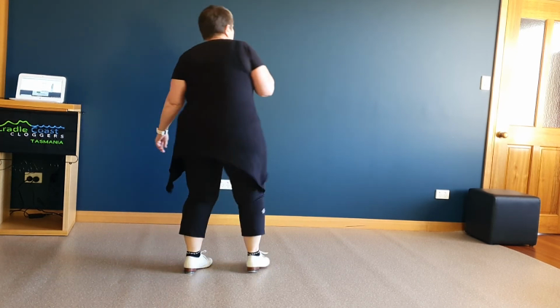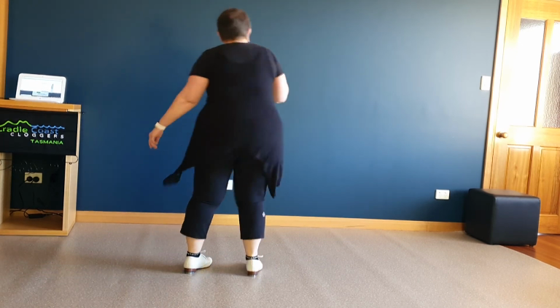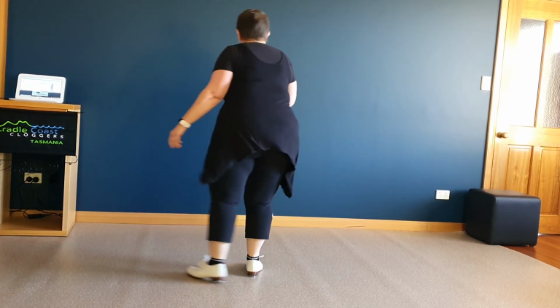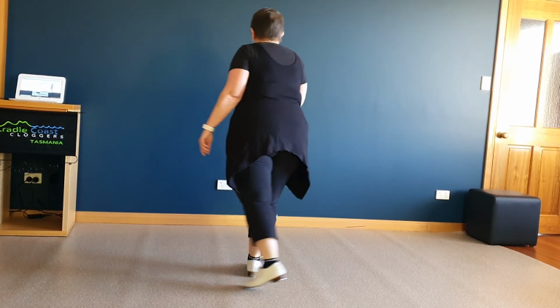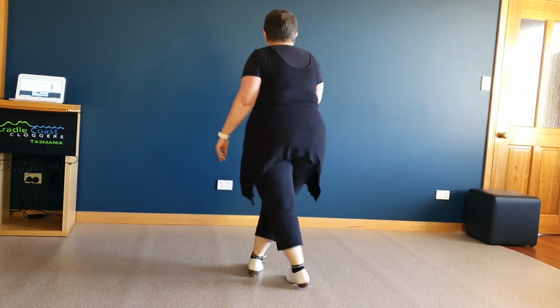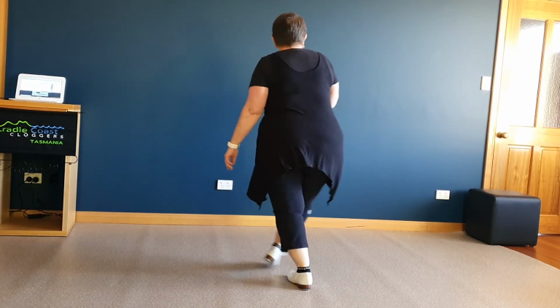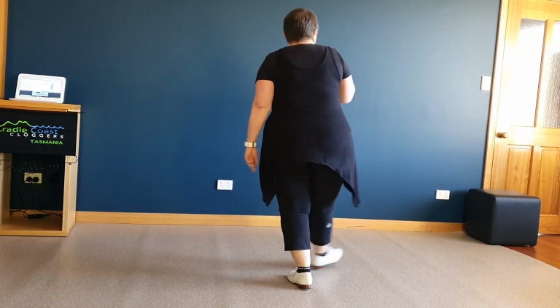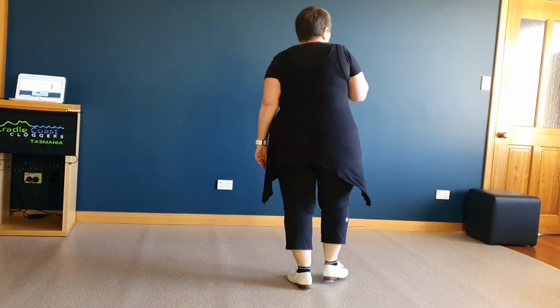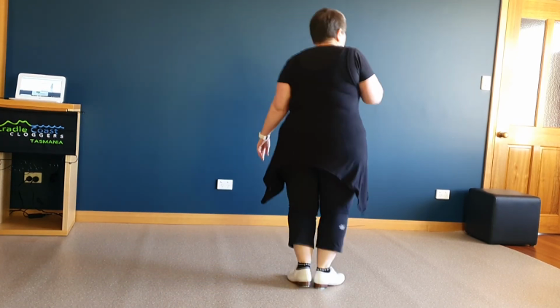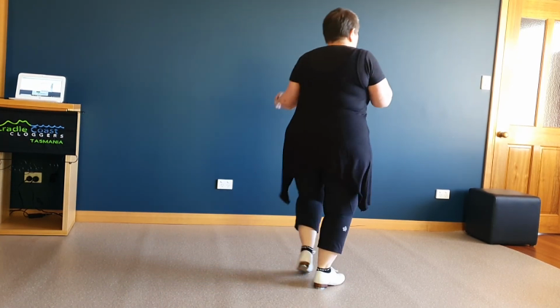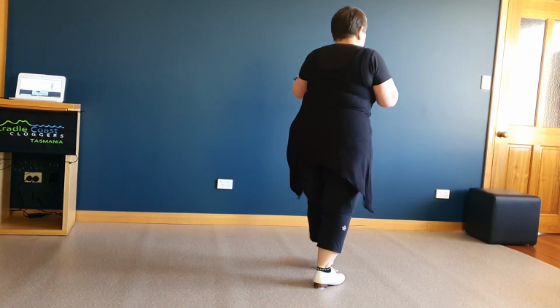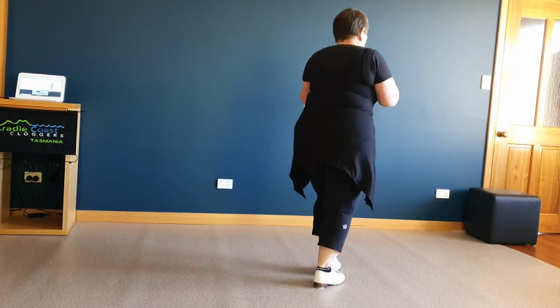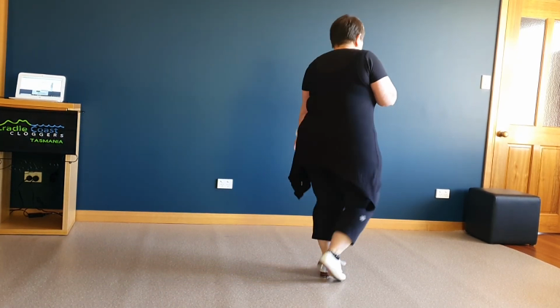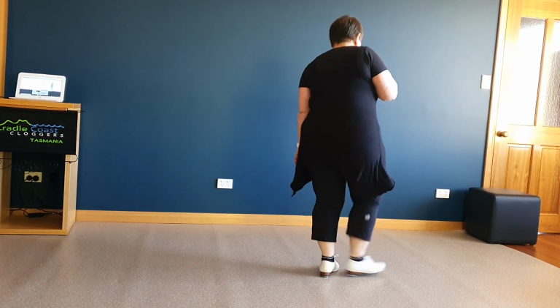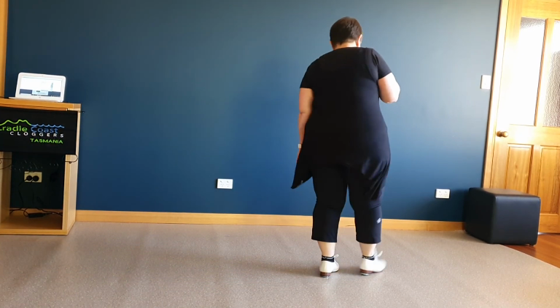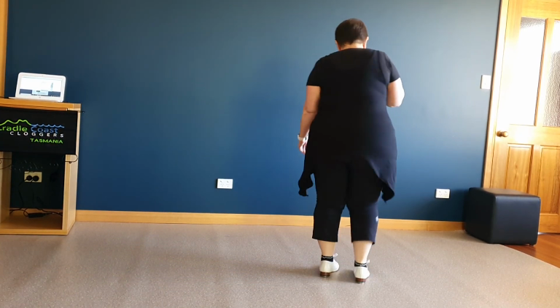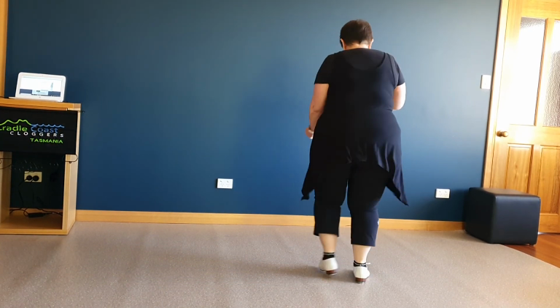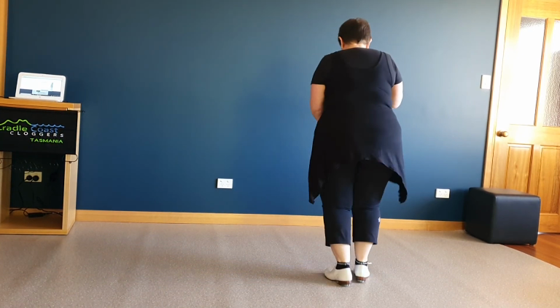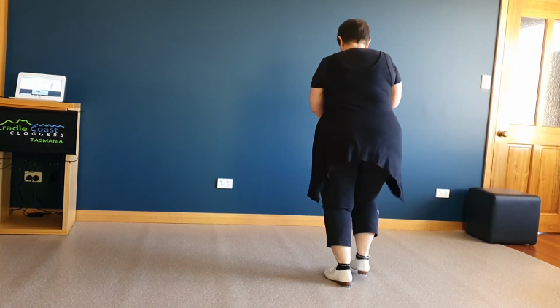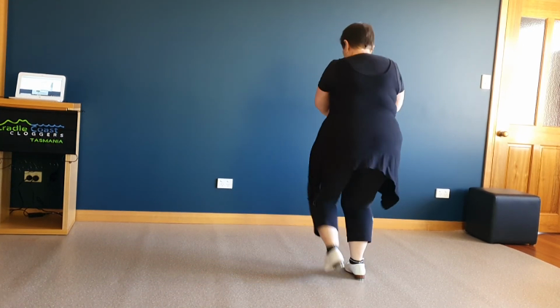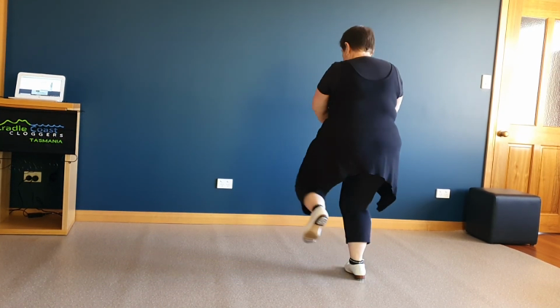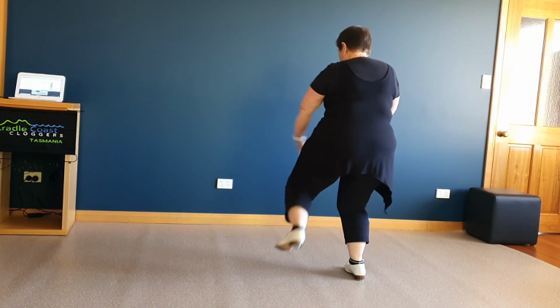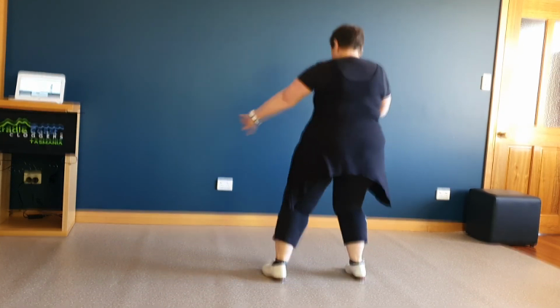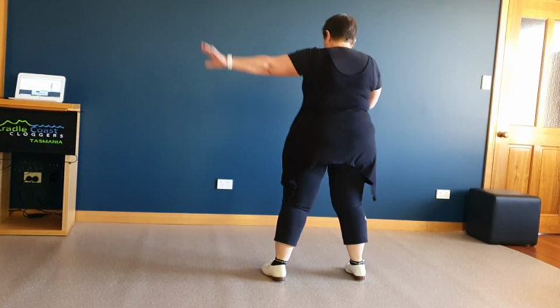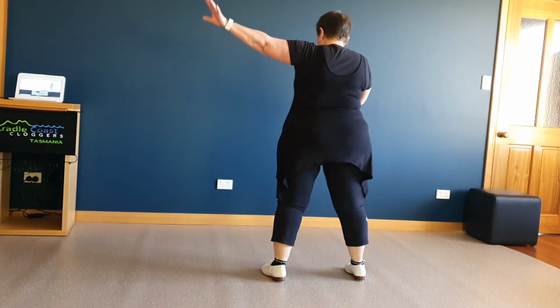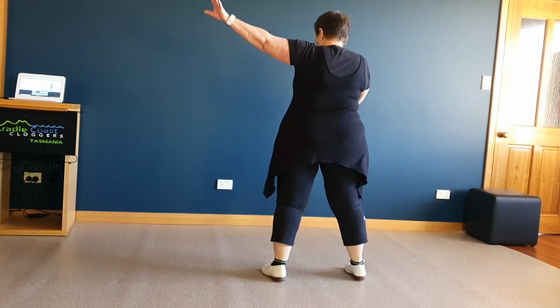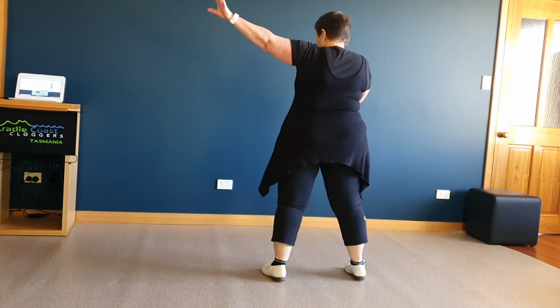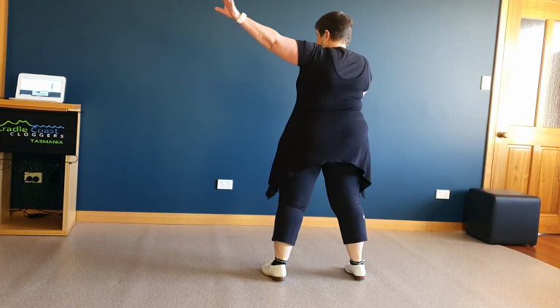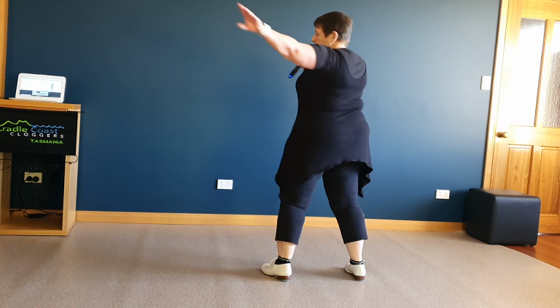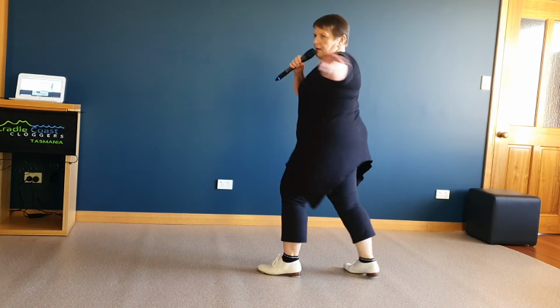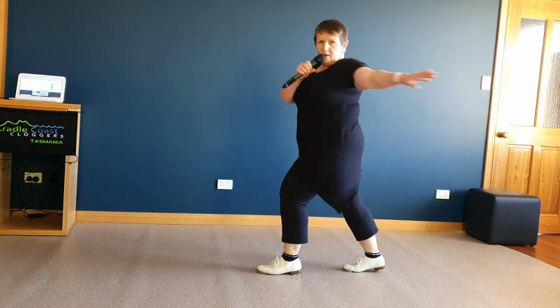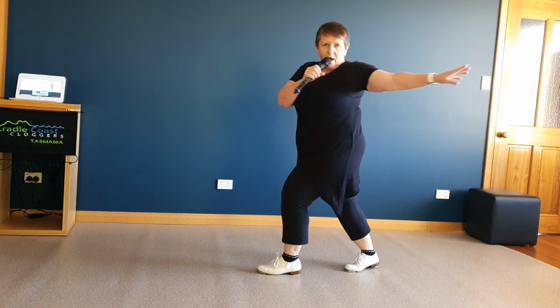And step out to the side to finish. Yay!